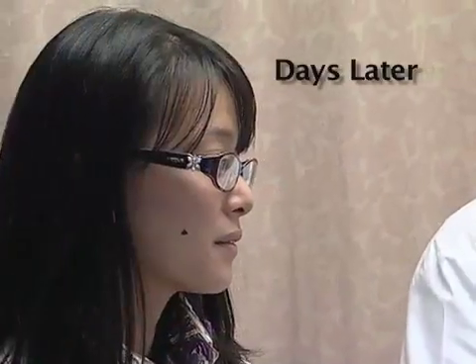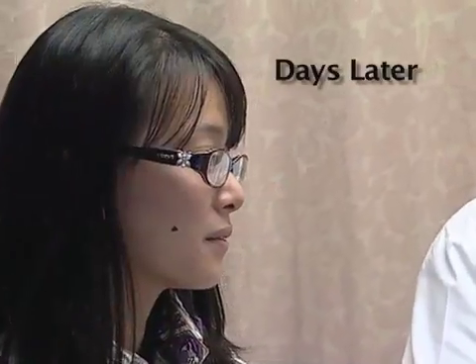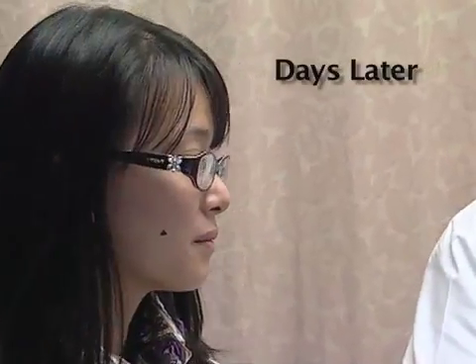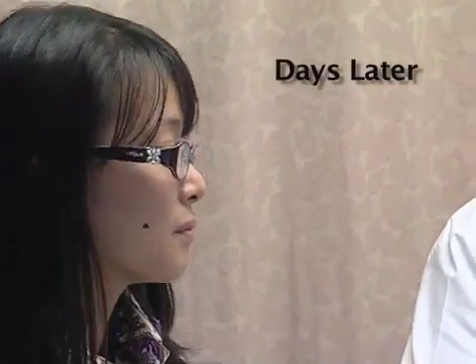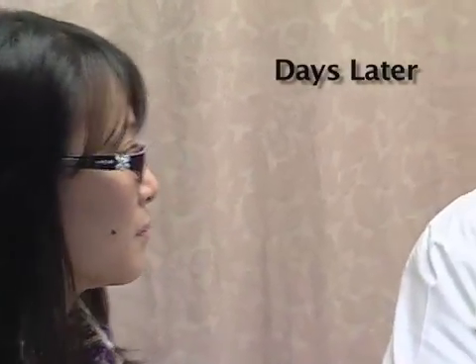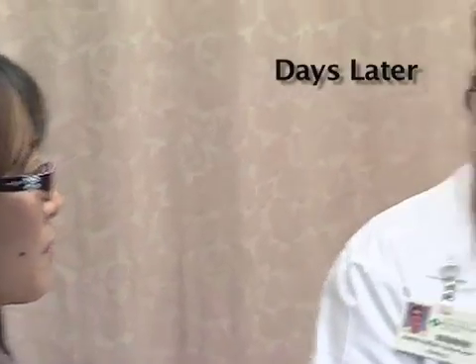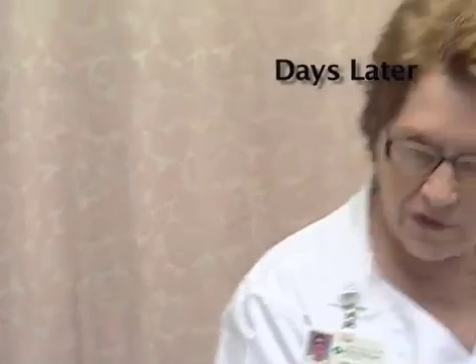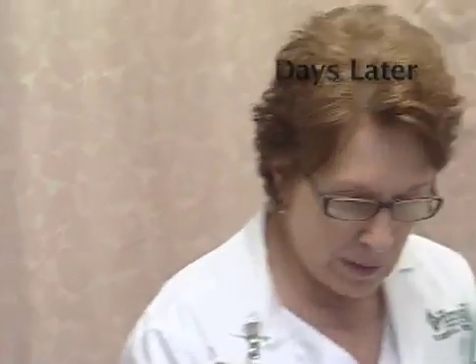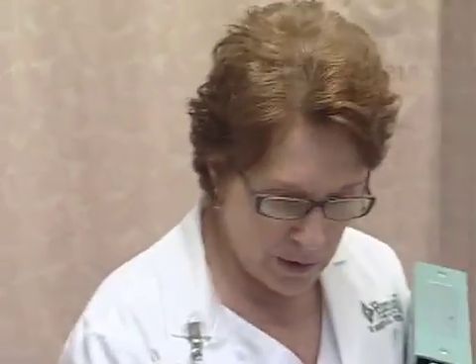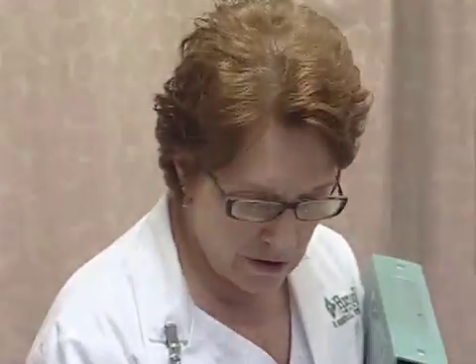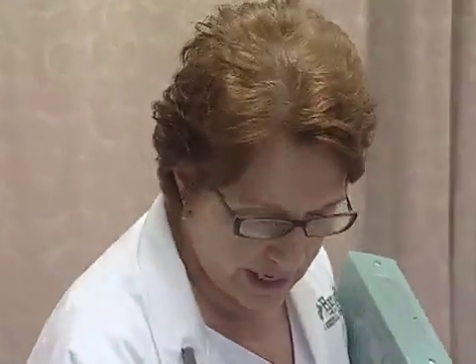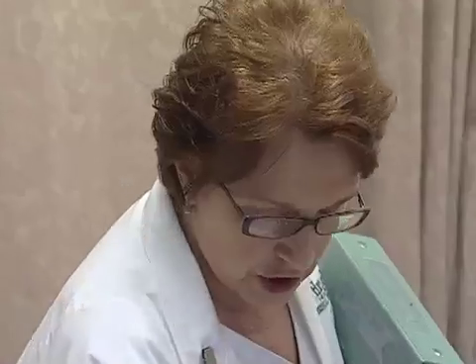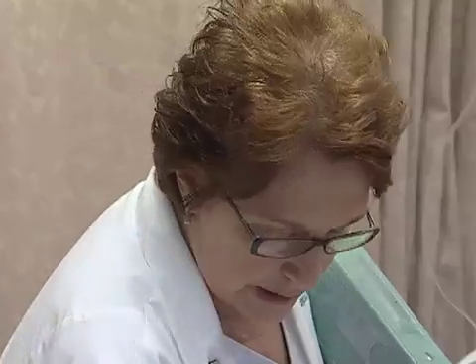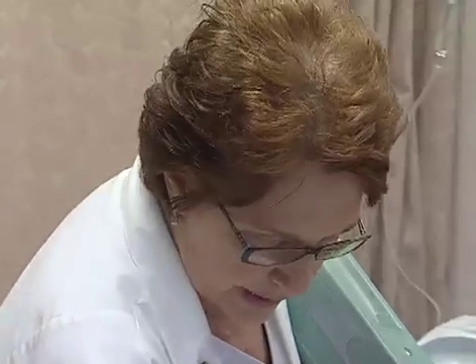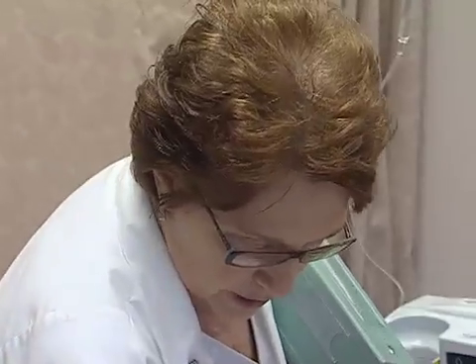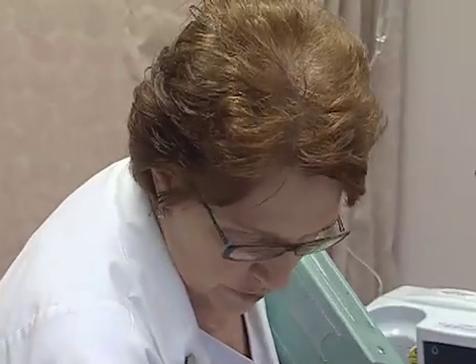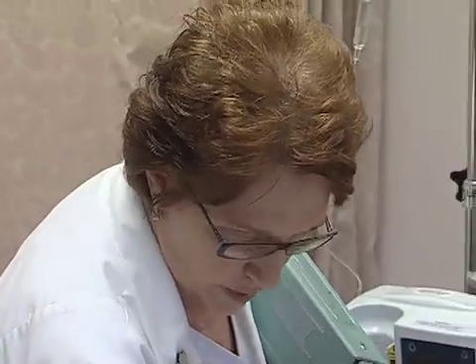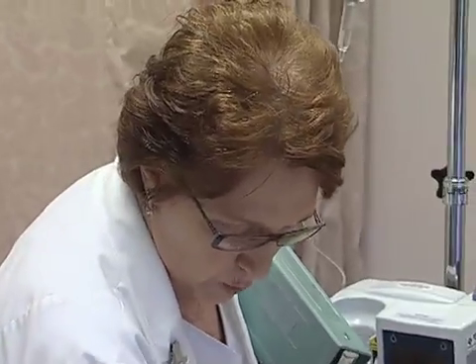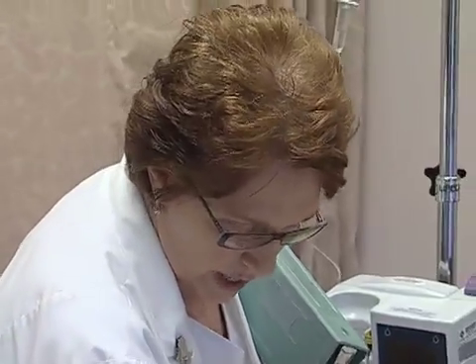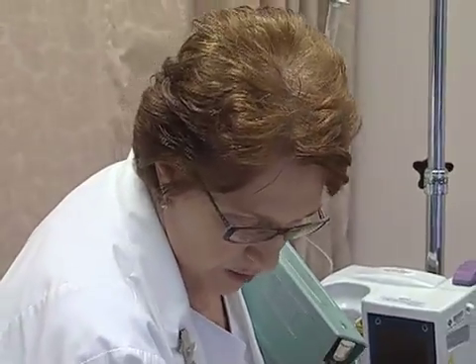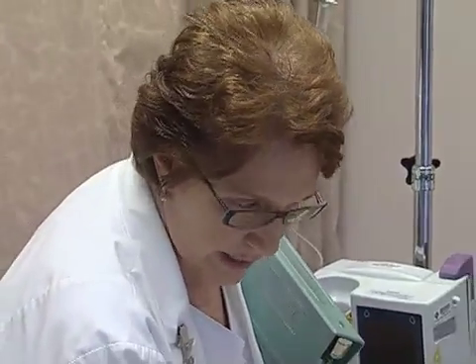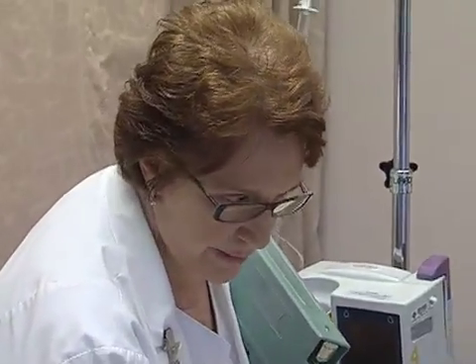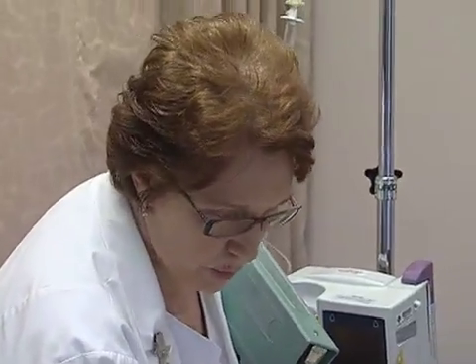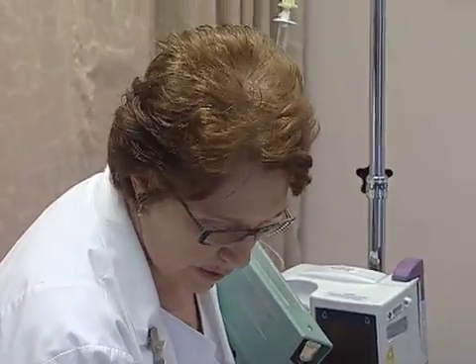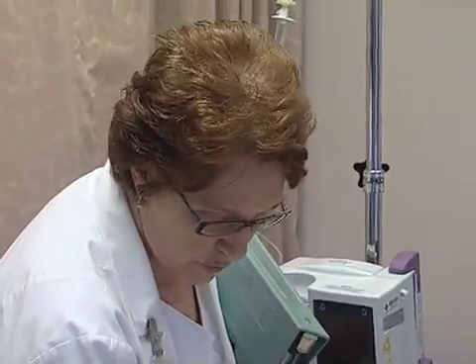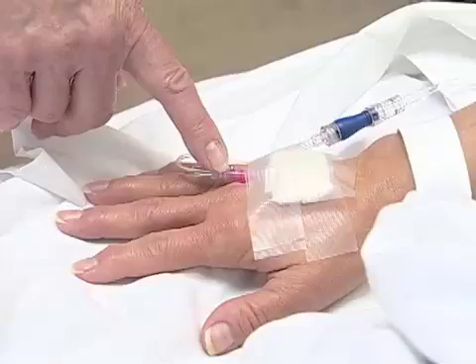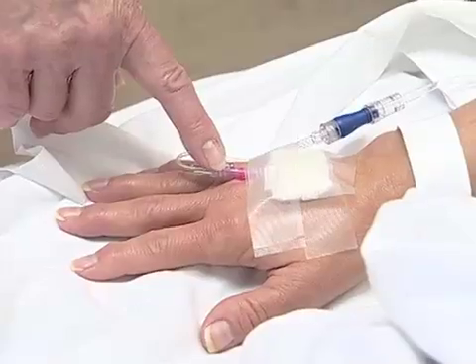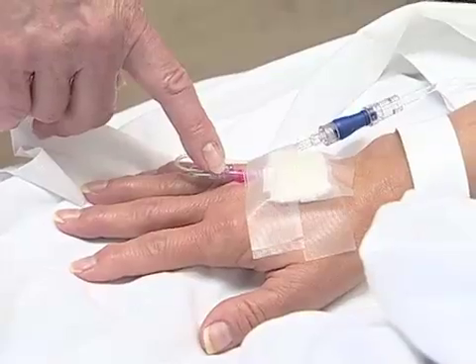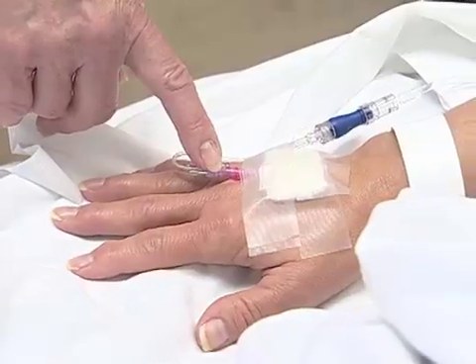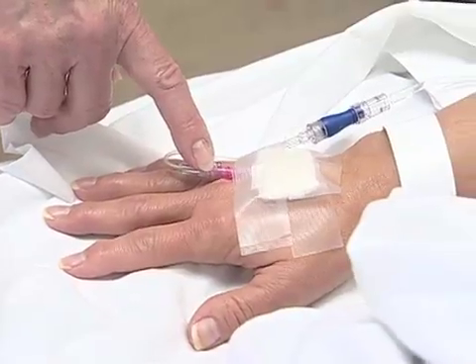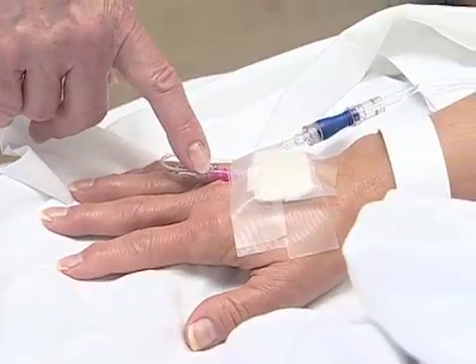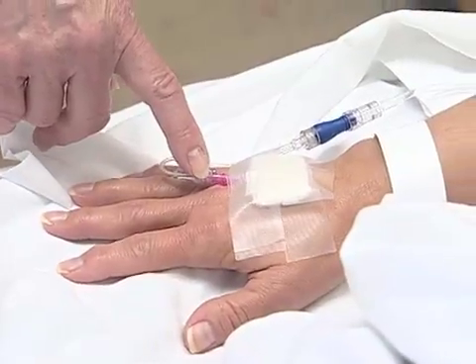Doctor, we've been having trouble with her veins. She's been here for quite a while, and I'm wondering if we should consult IV therapy.